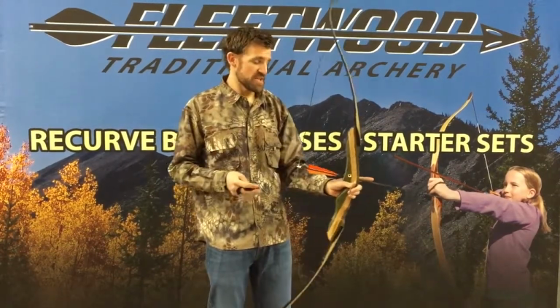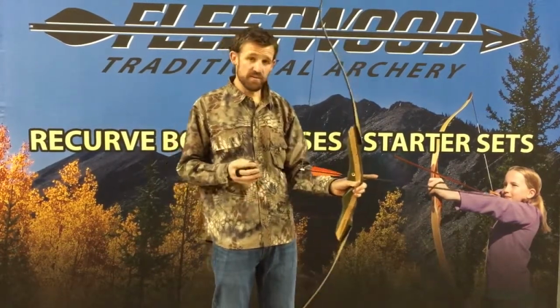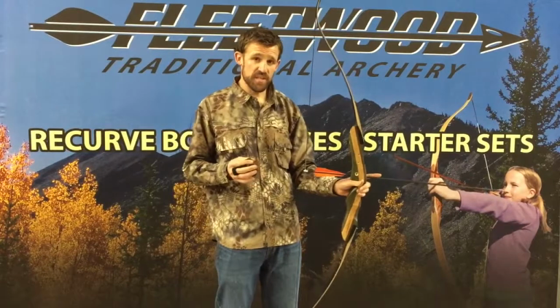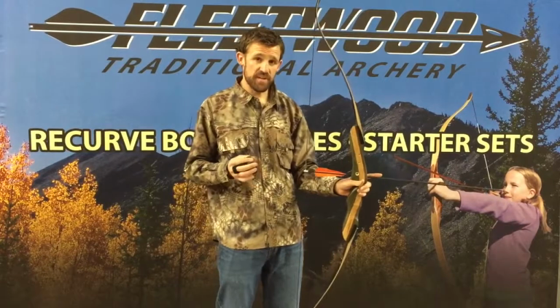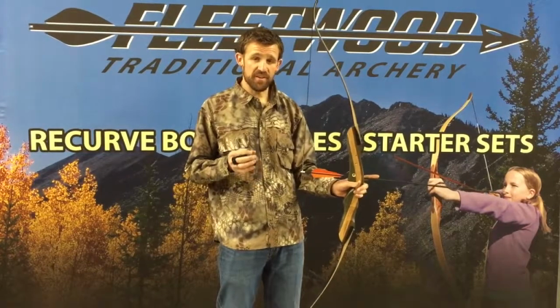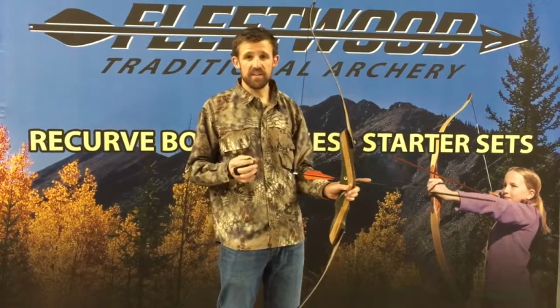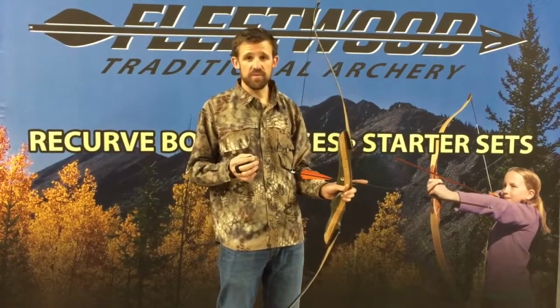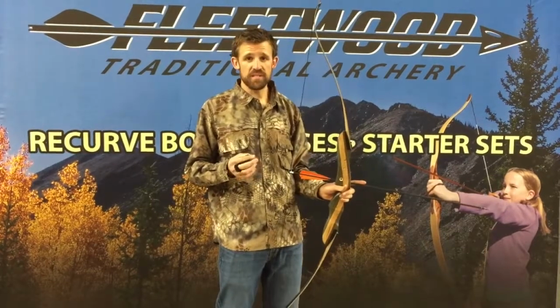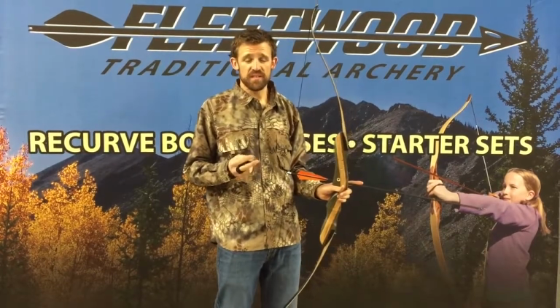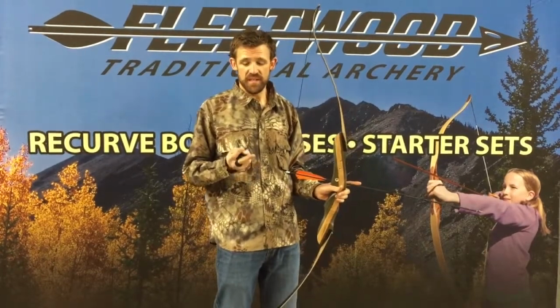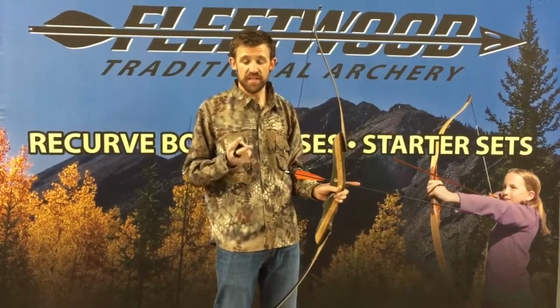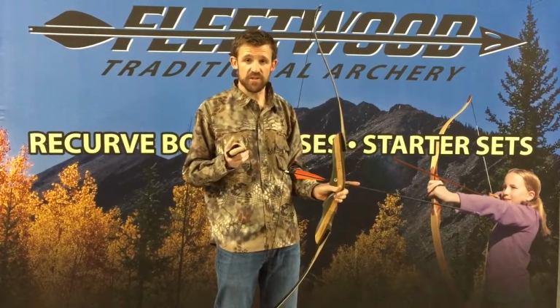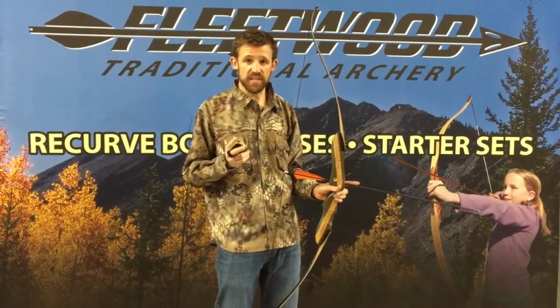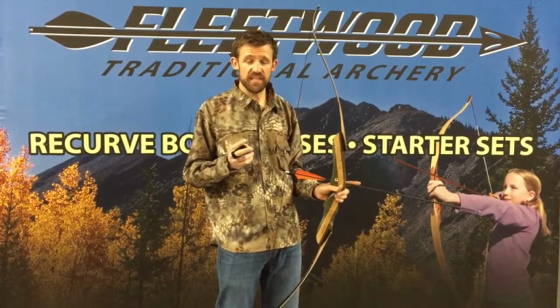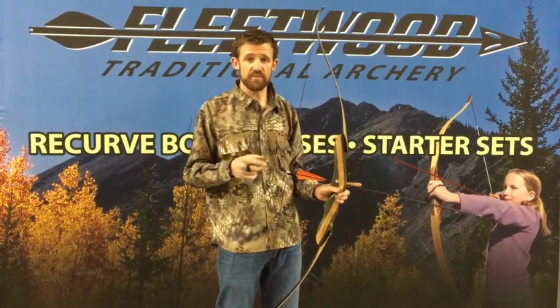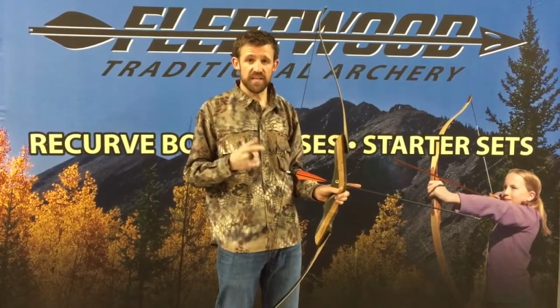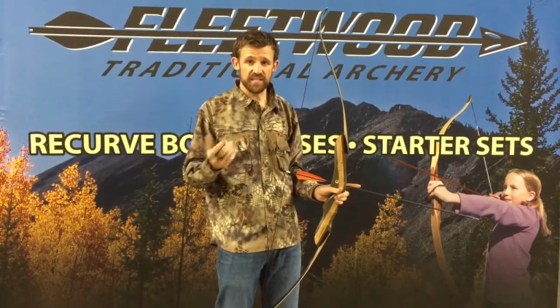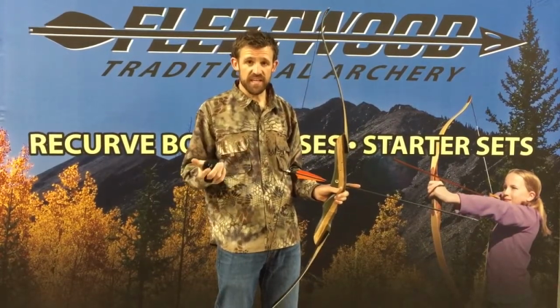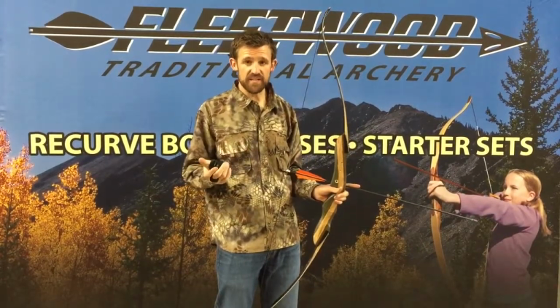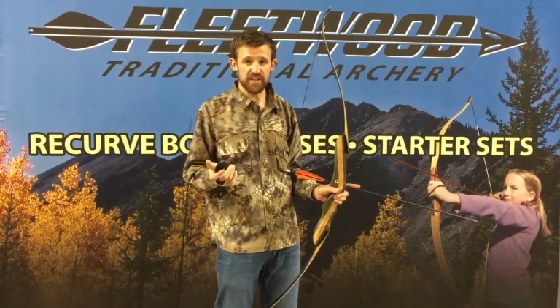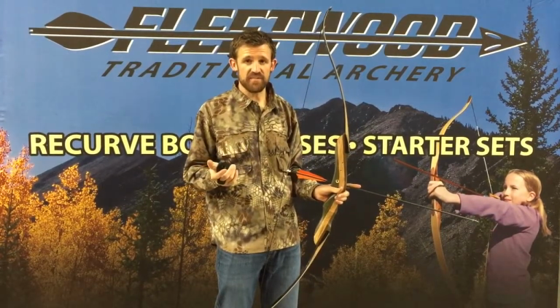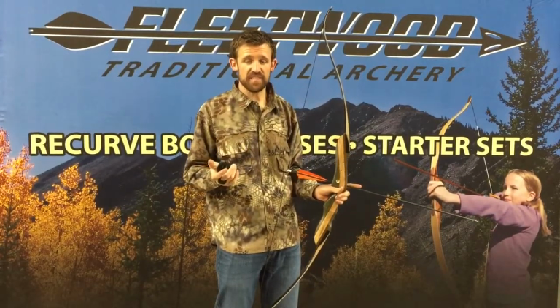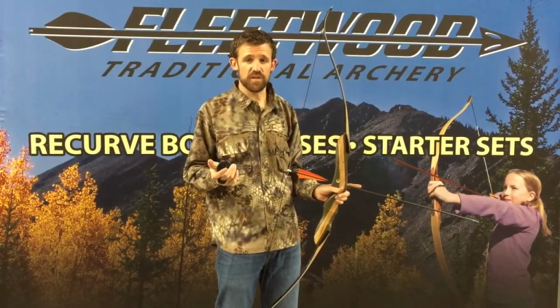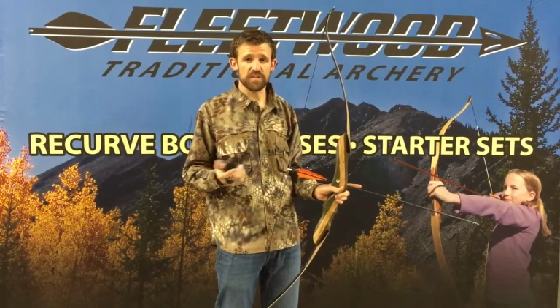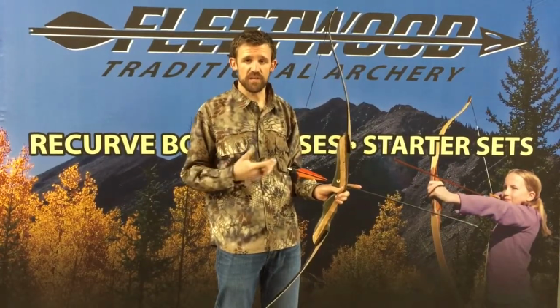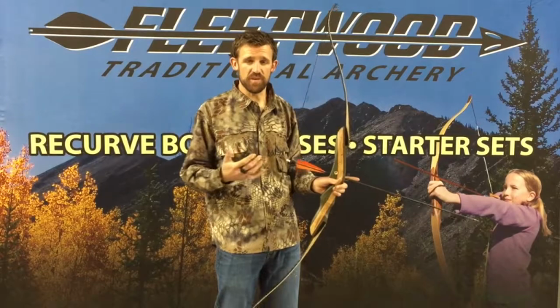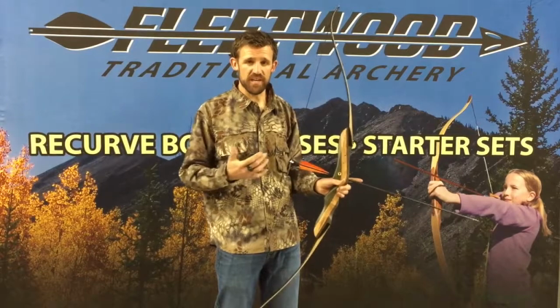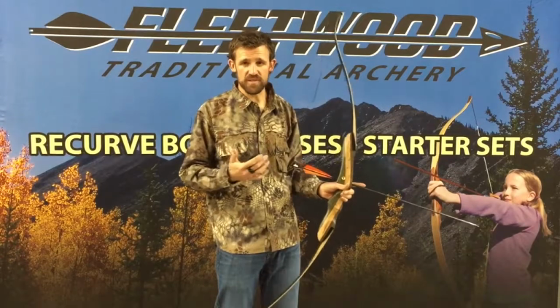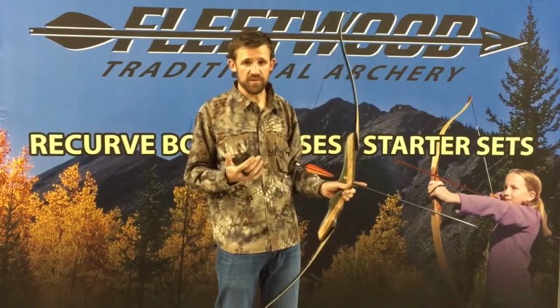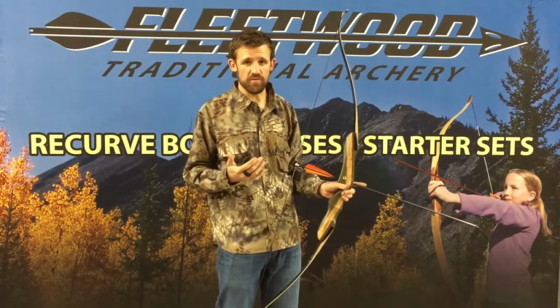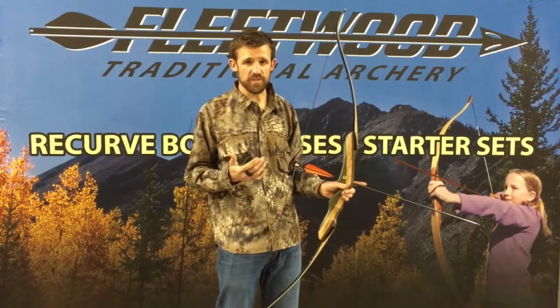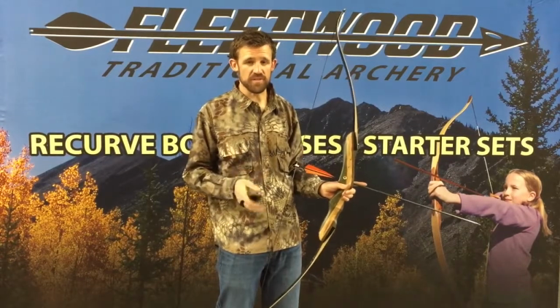Today we're talking about your anchor point, your draw length, and then we're going to get into that laser training device as well, which can help you diagnose some of your form issues.